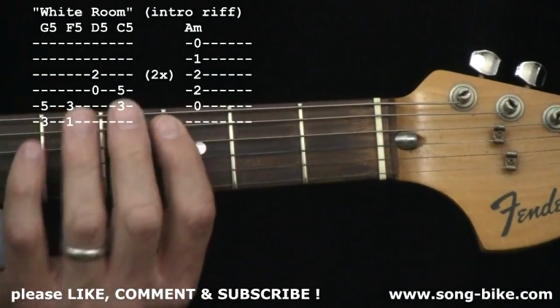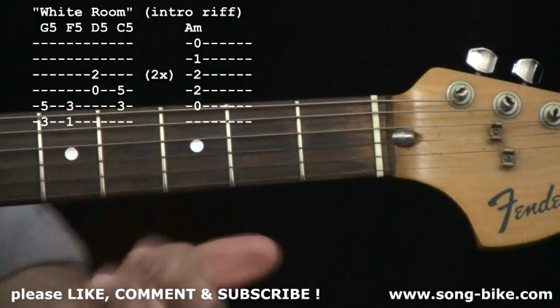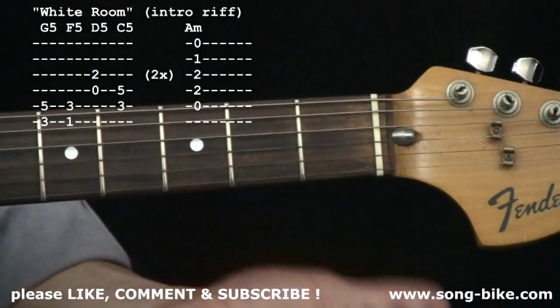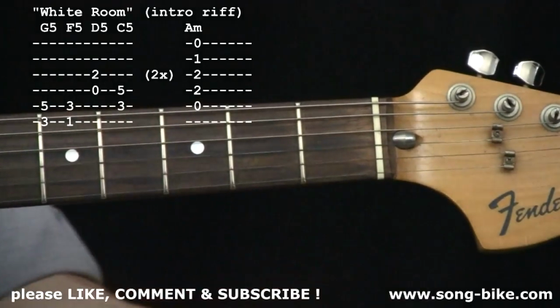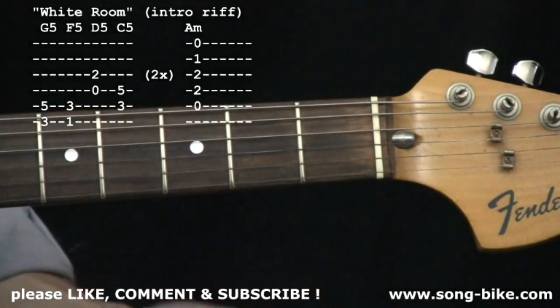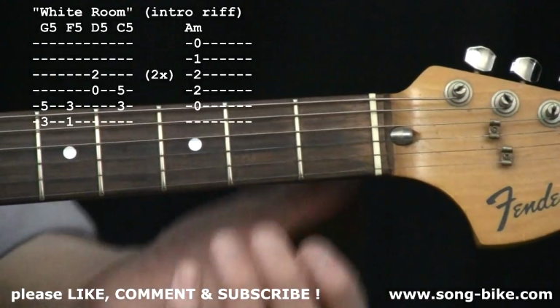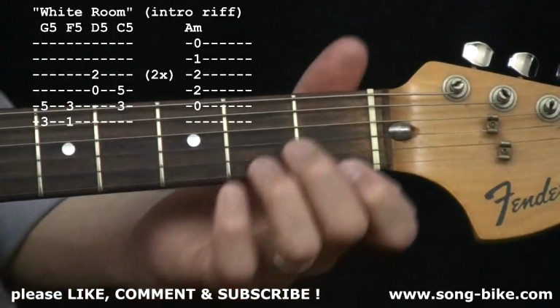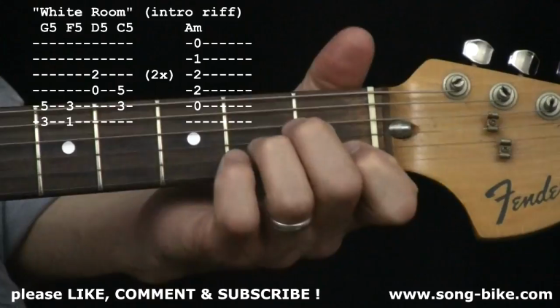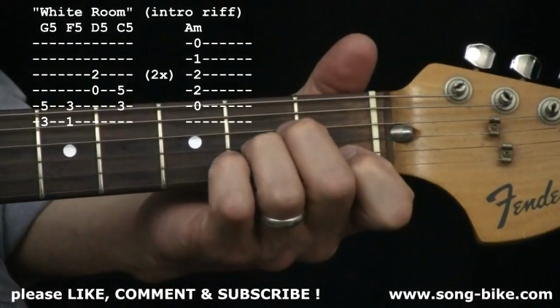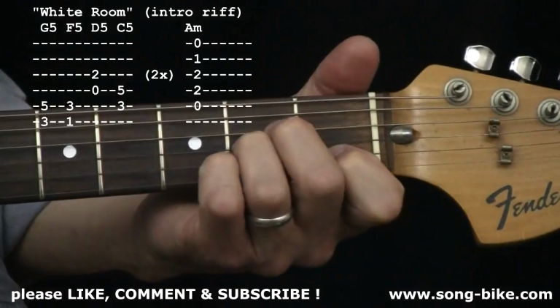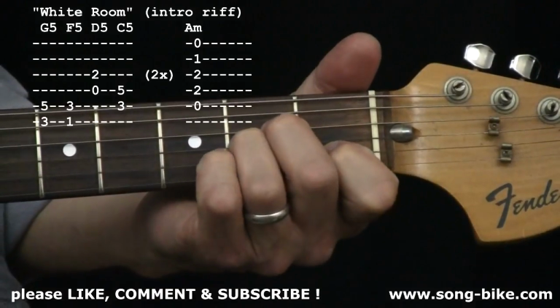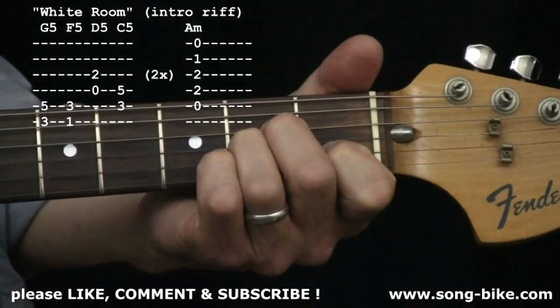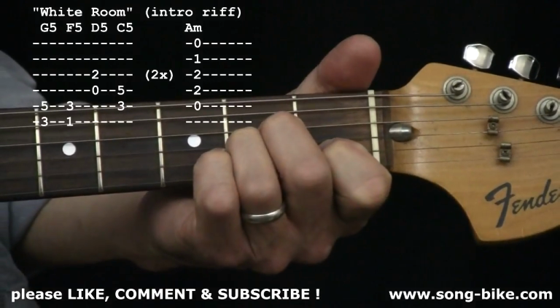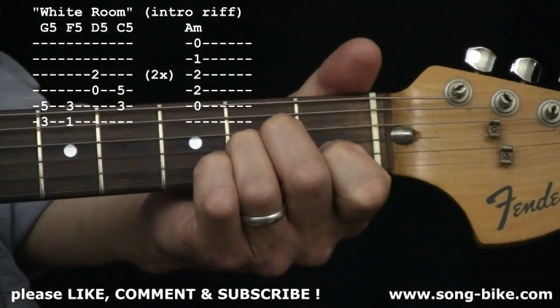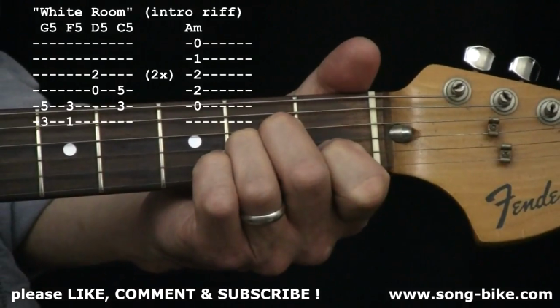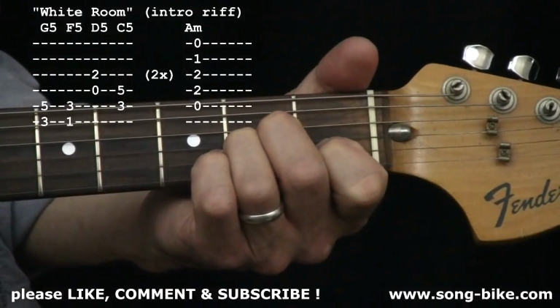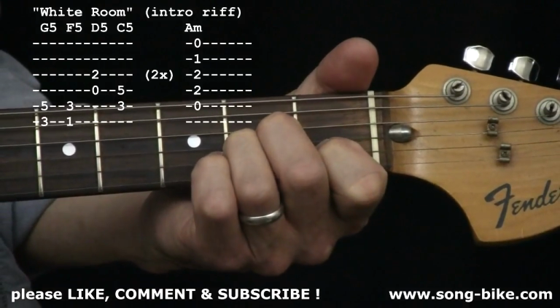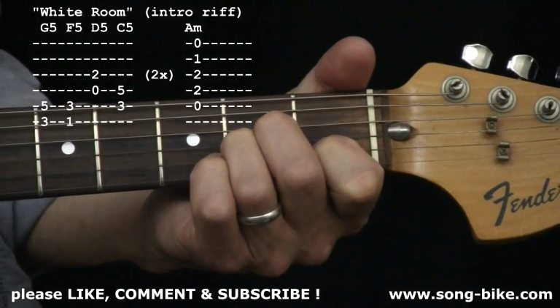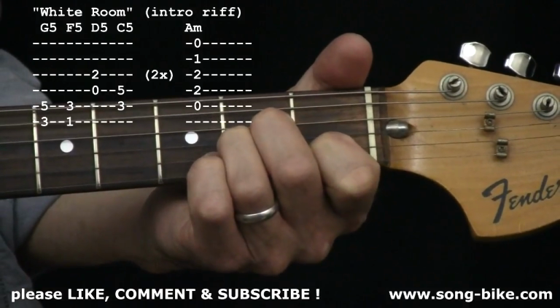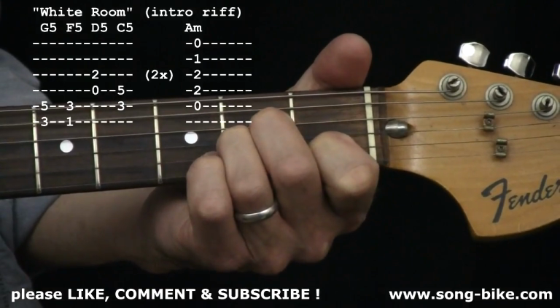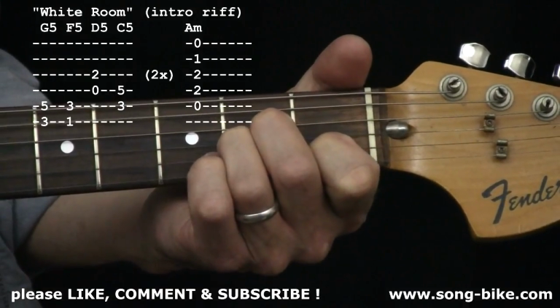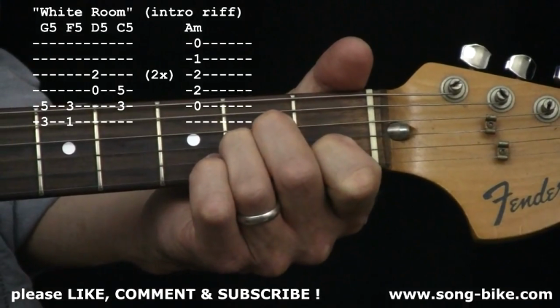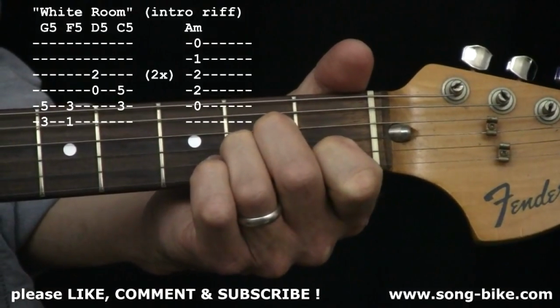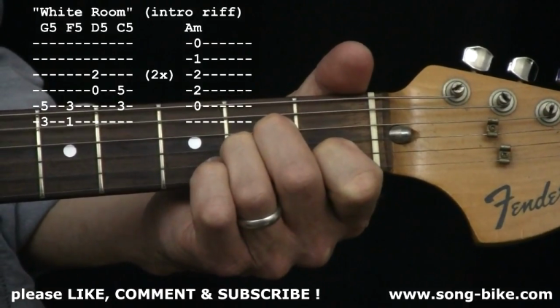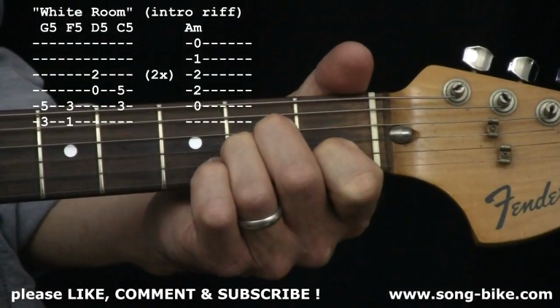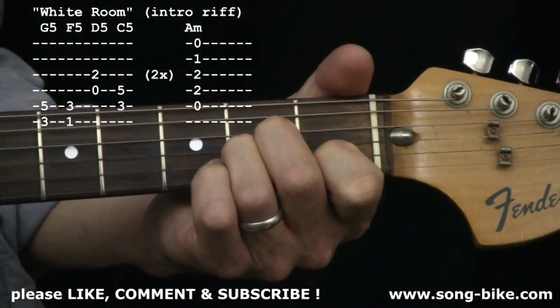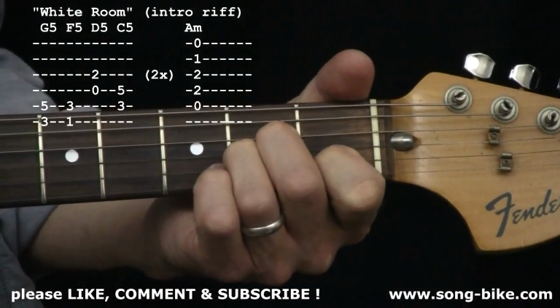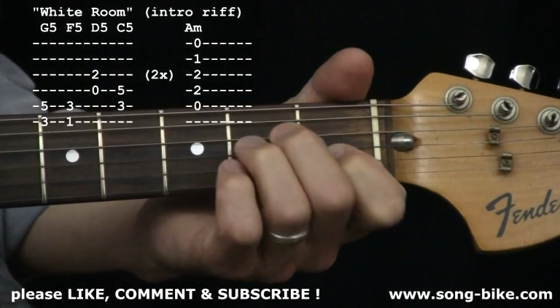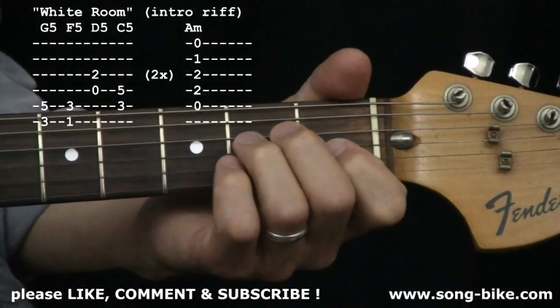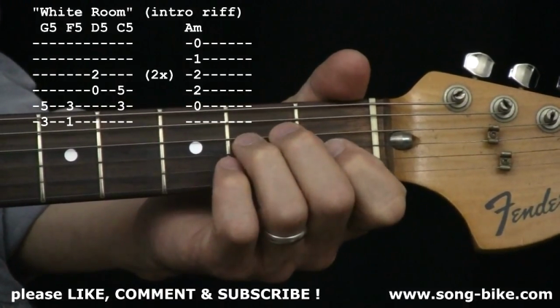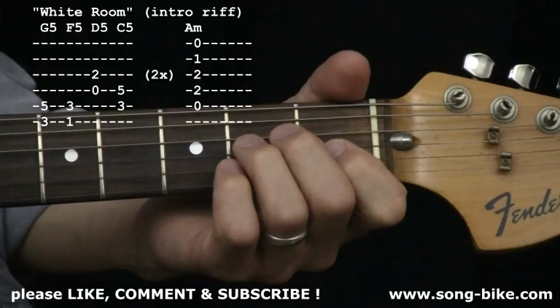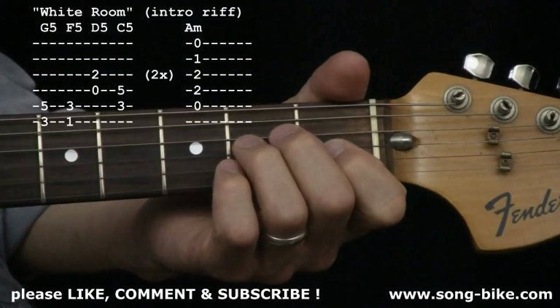That whole sequence happens twice, and finally you end on the A minor chord — and that's when the words come in.